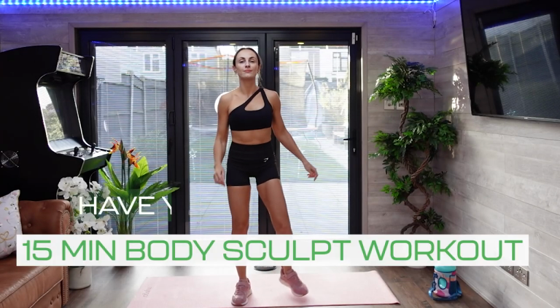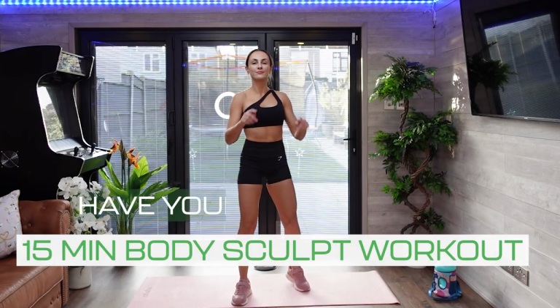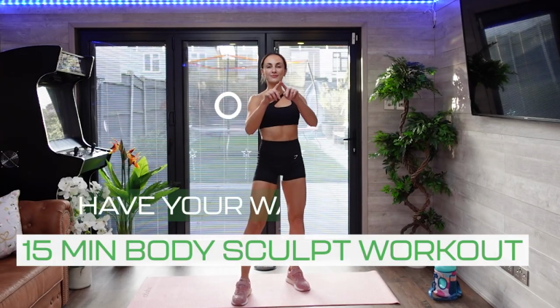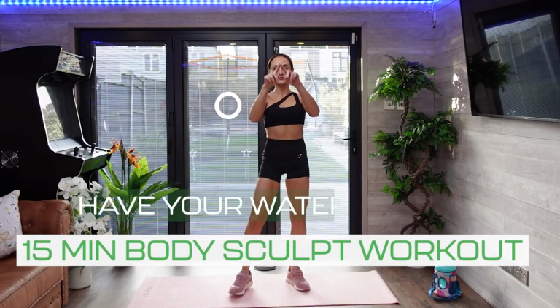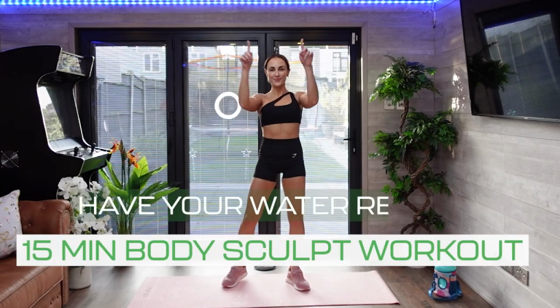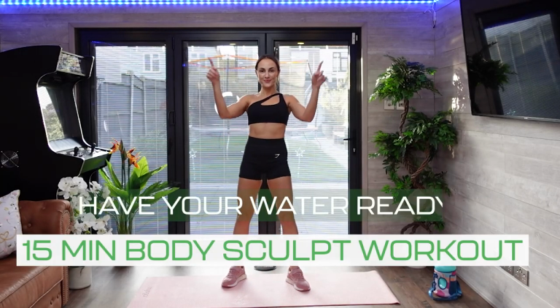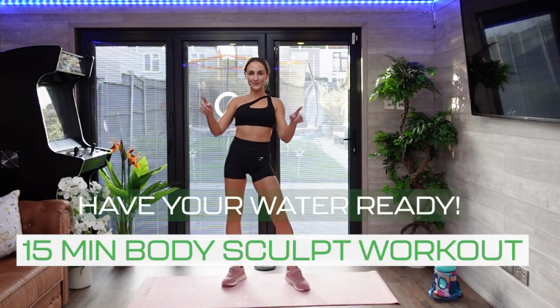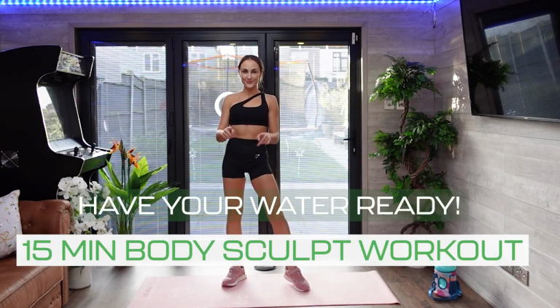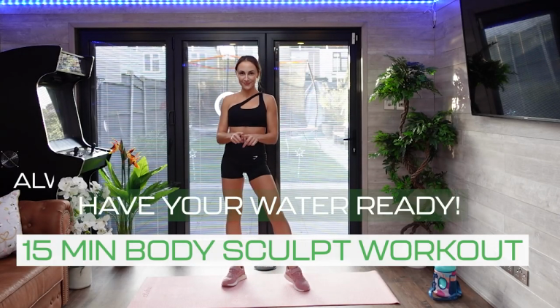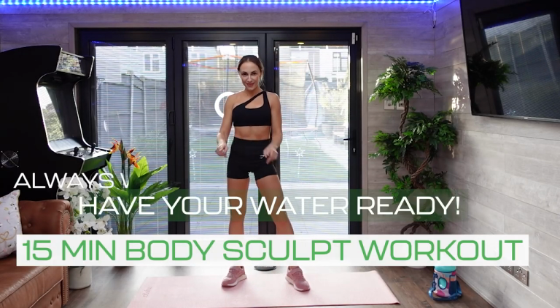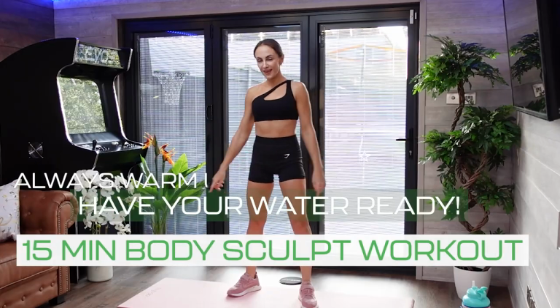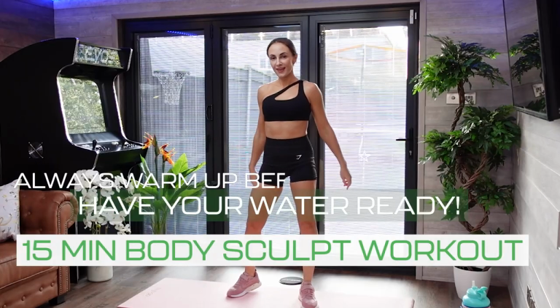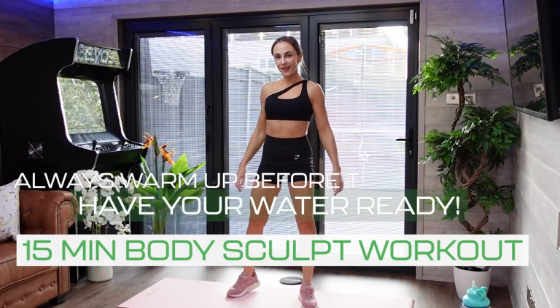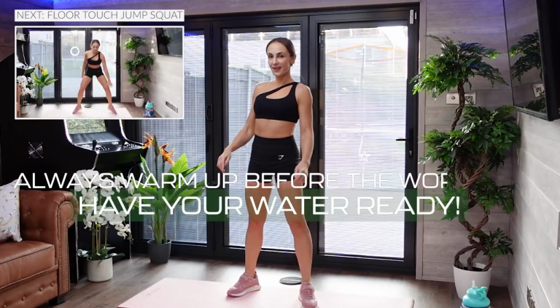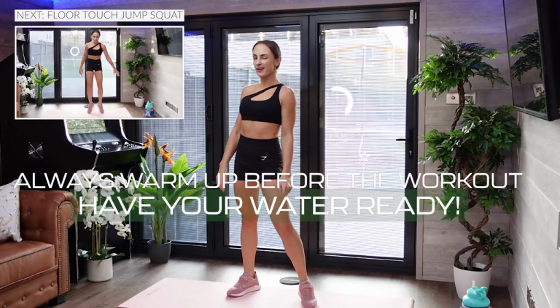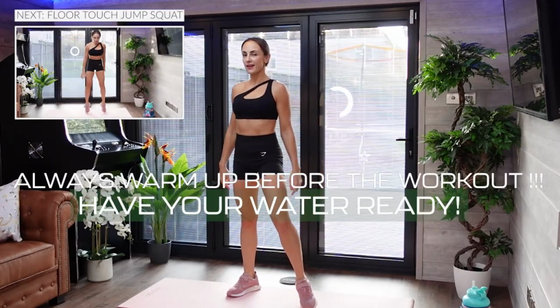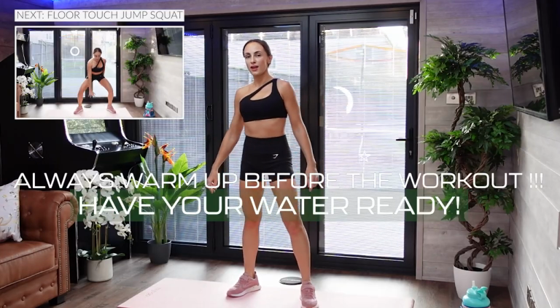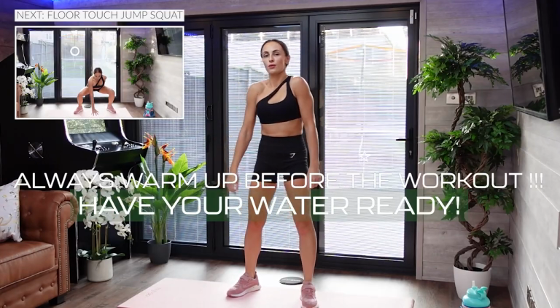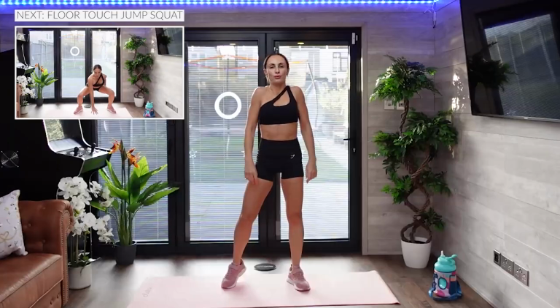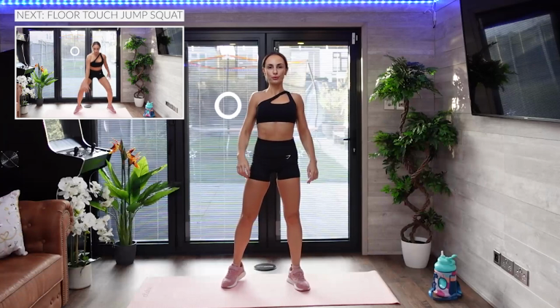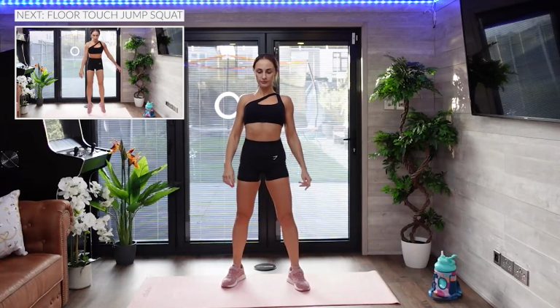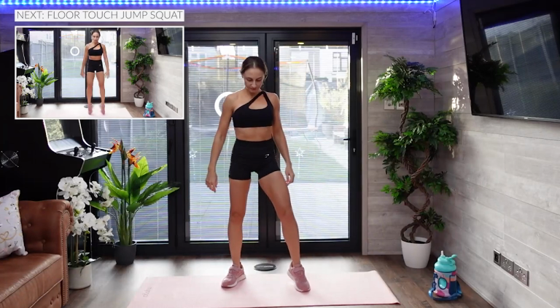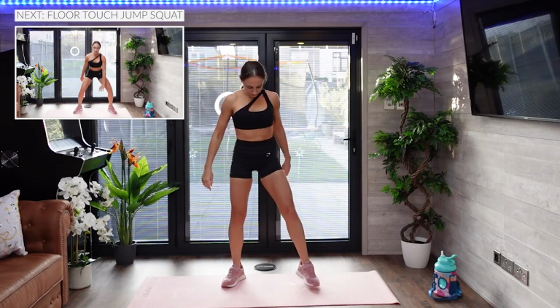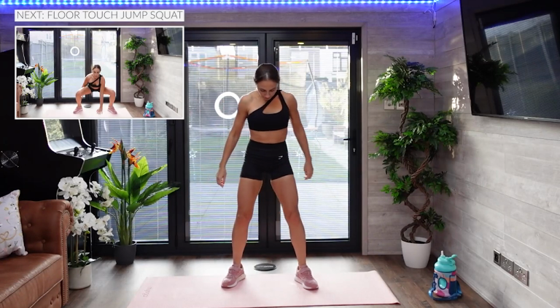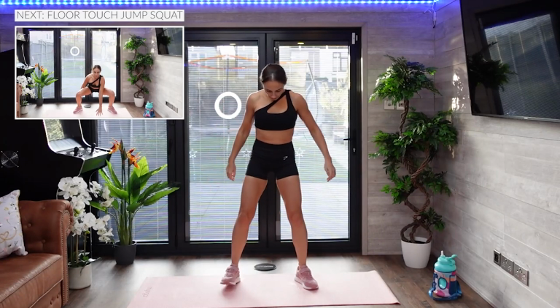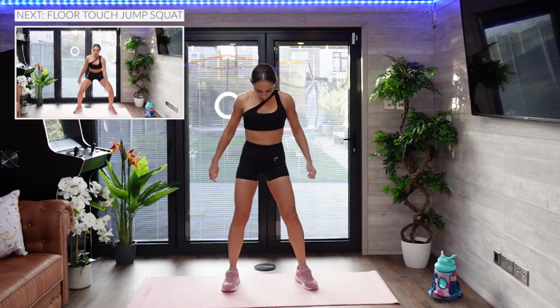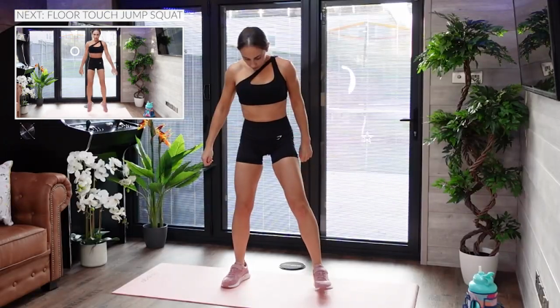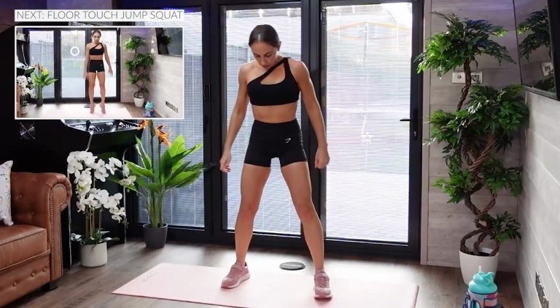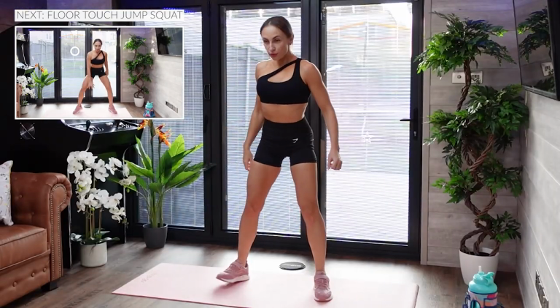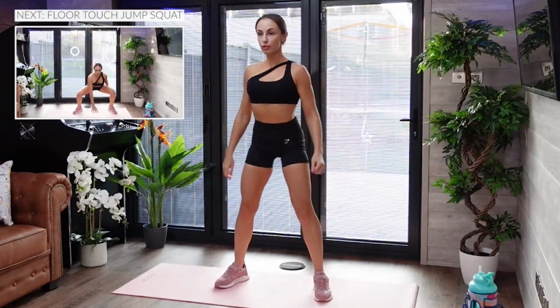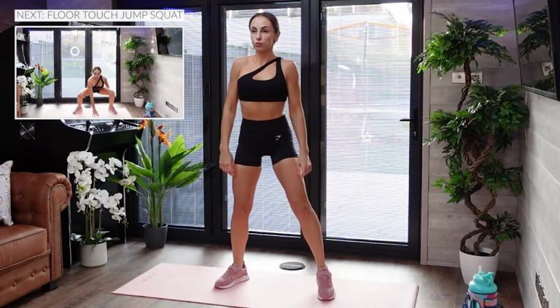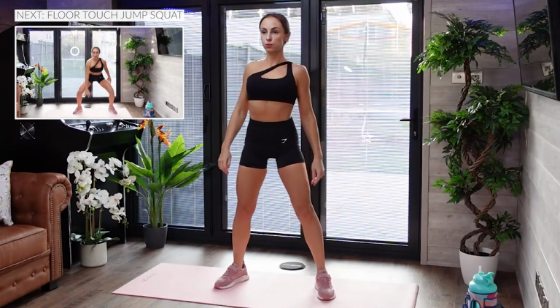15 minutes full body sculpt workout — we don't need any equipment and we only need 15 minutes of our time.